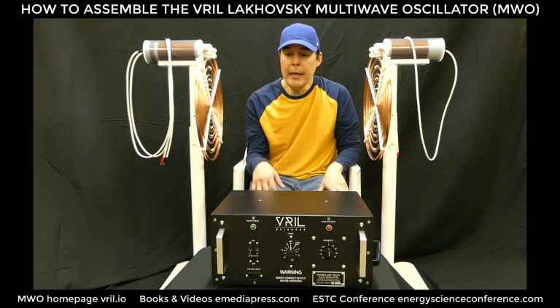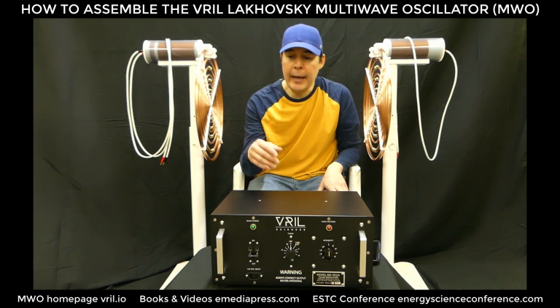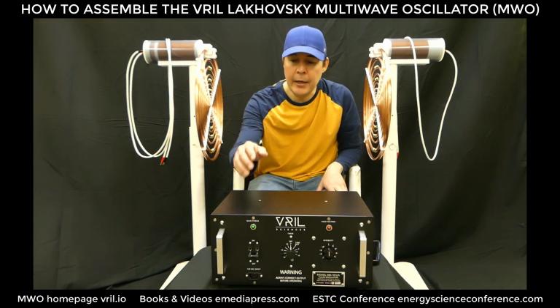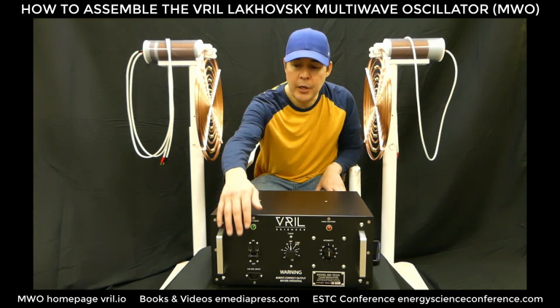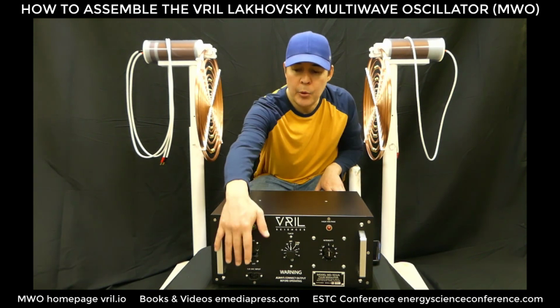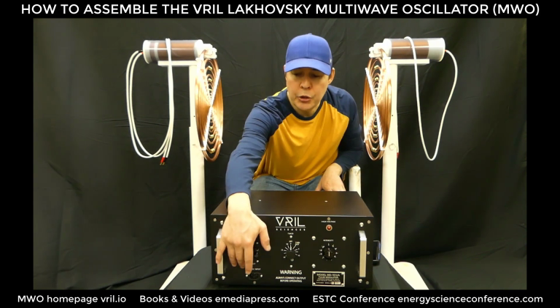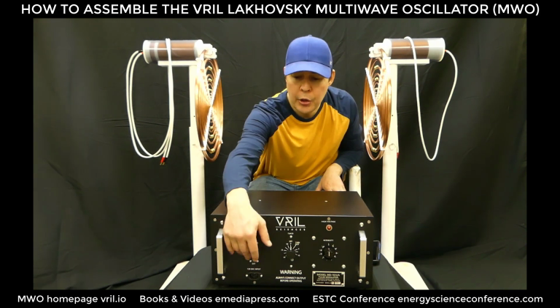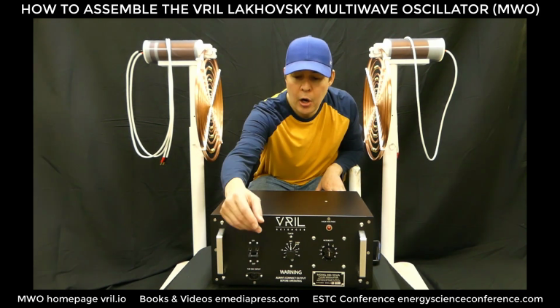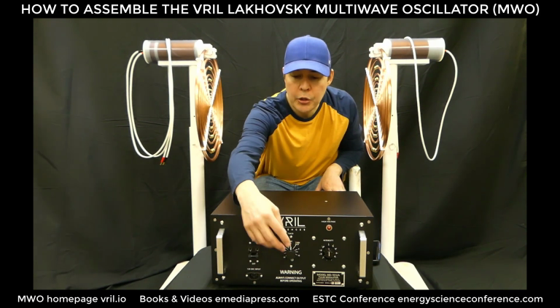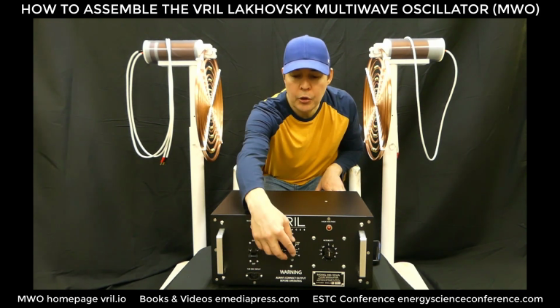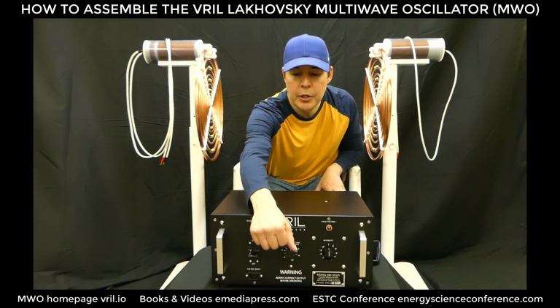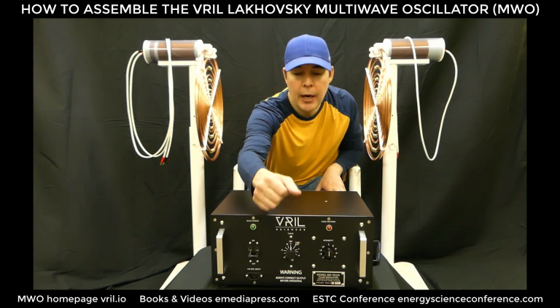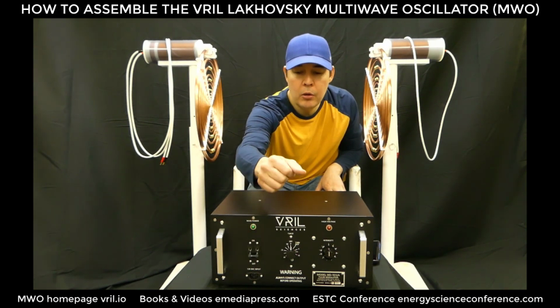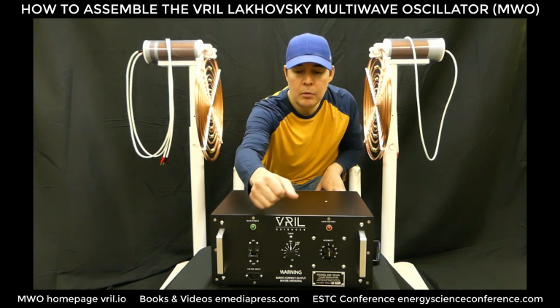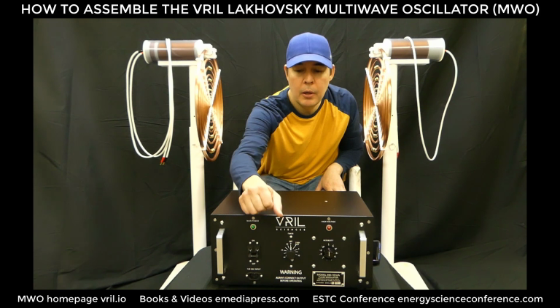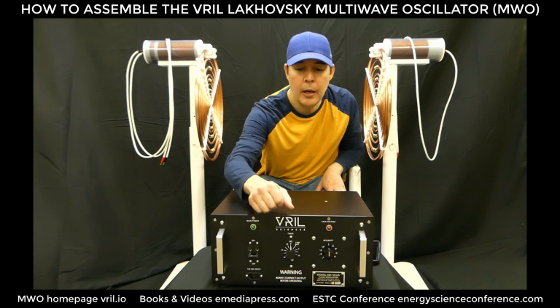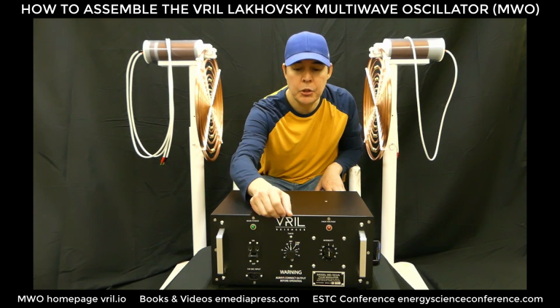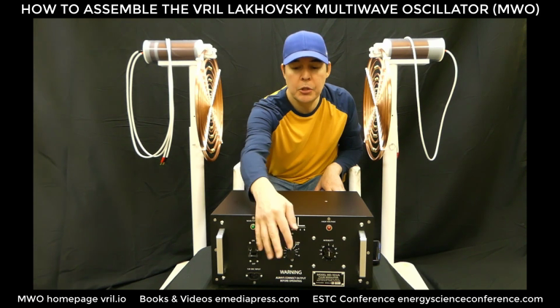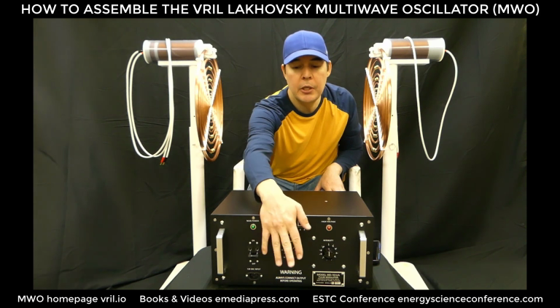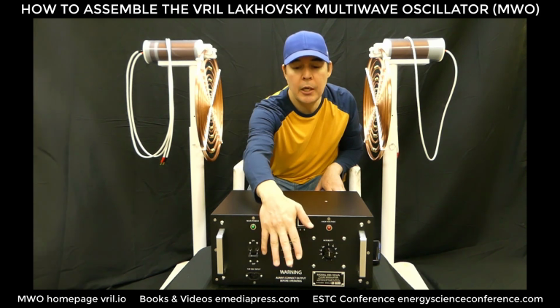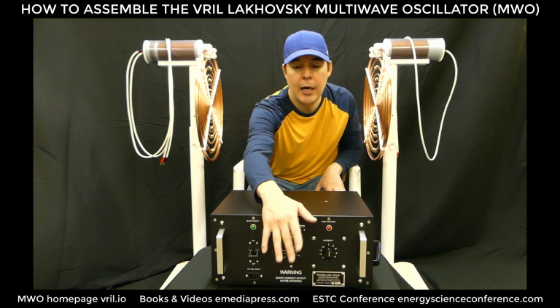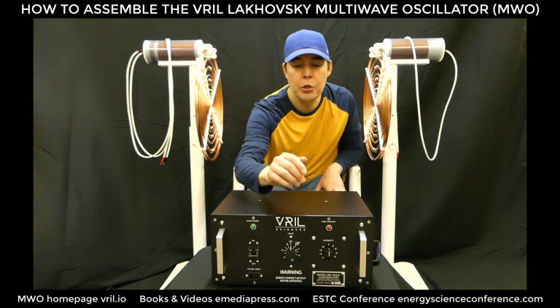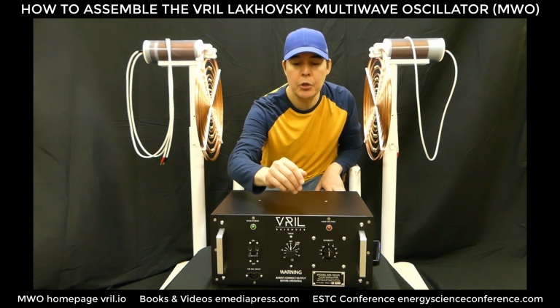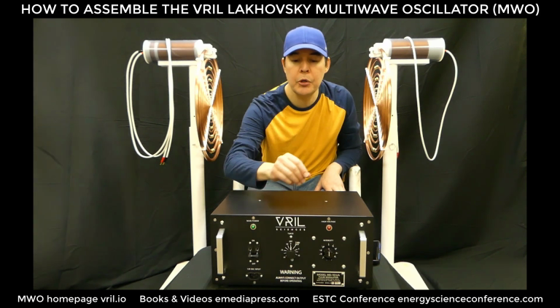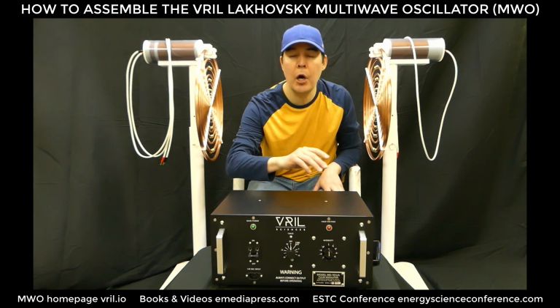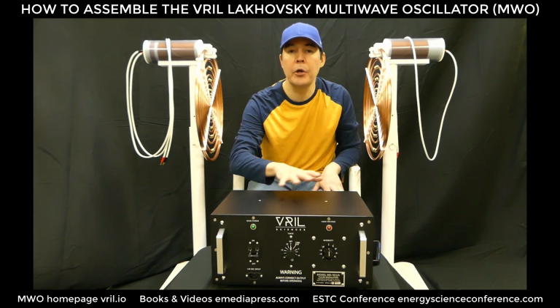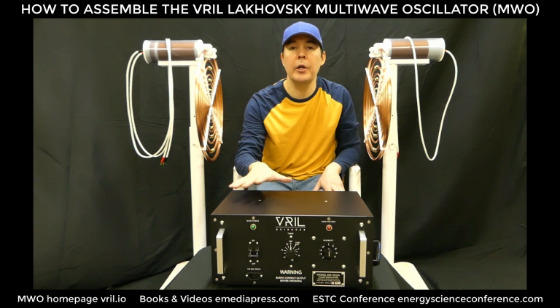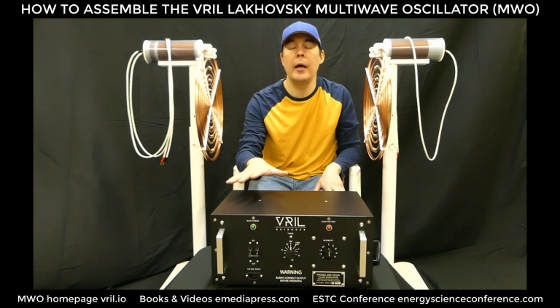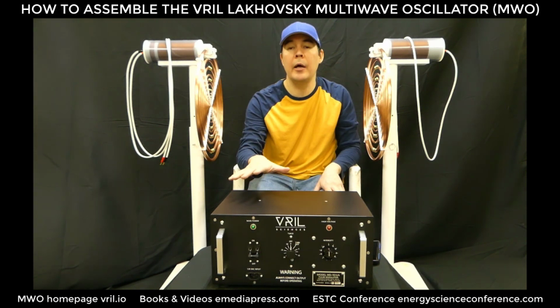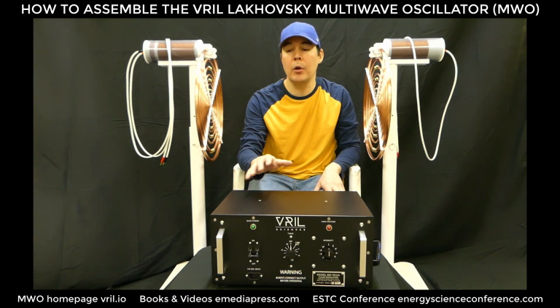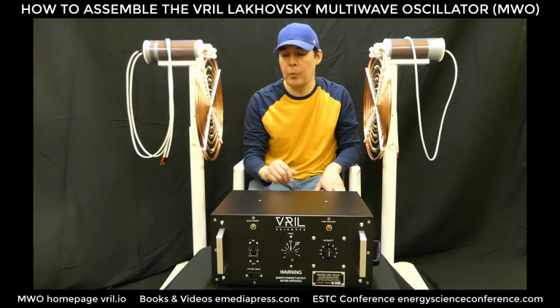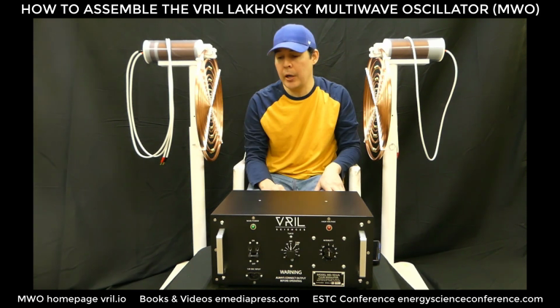When you turn it on, you turn the dial, and as soon as the timer is turned on you're going to hear it running.